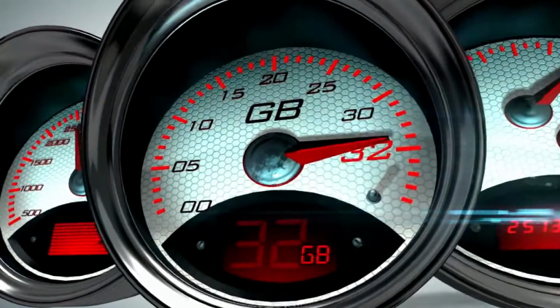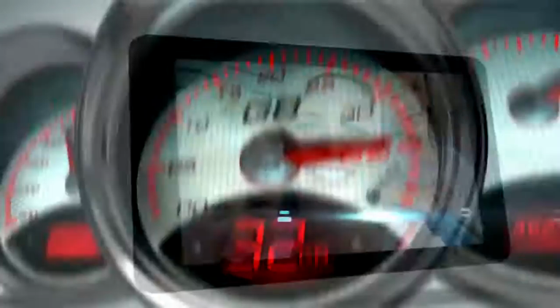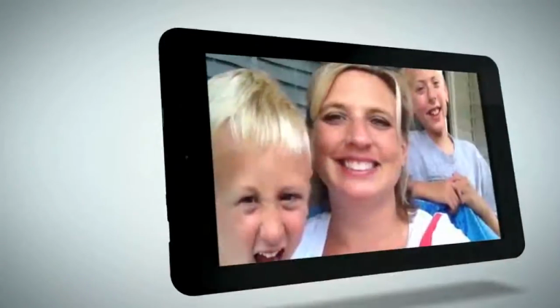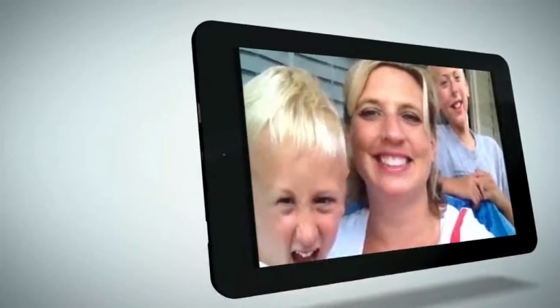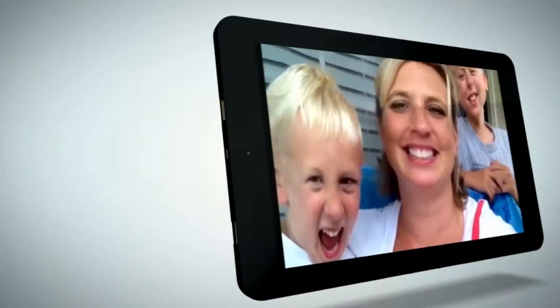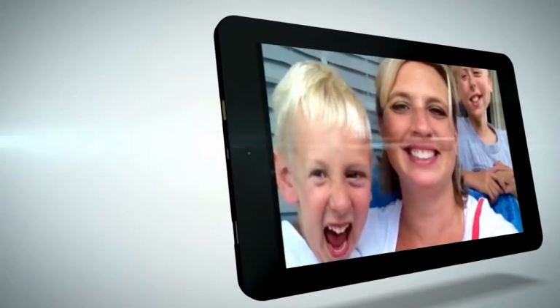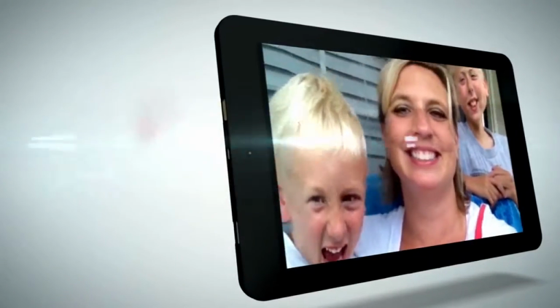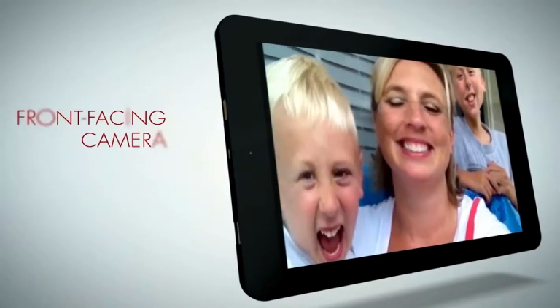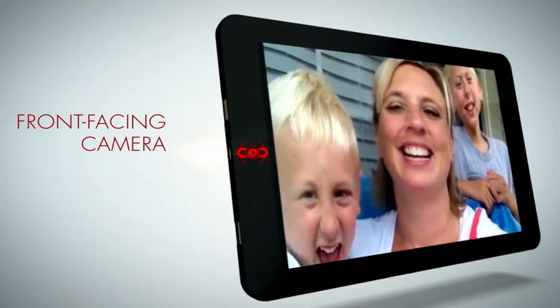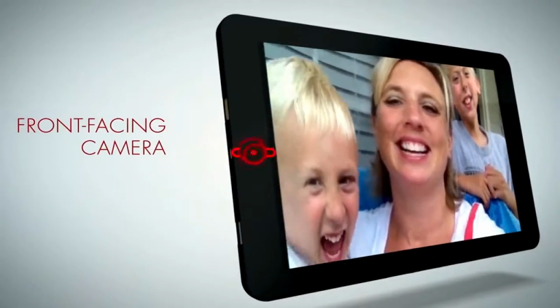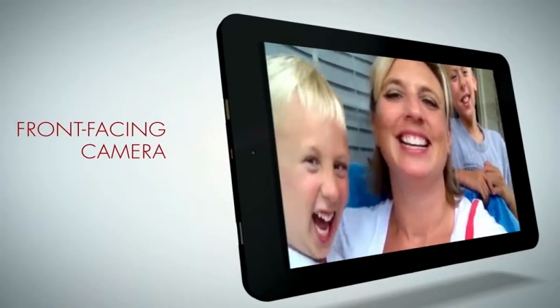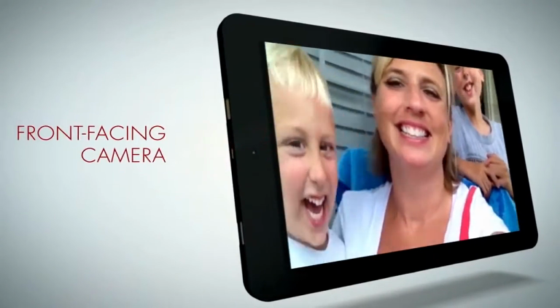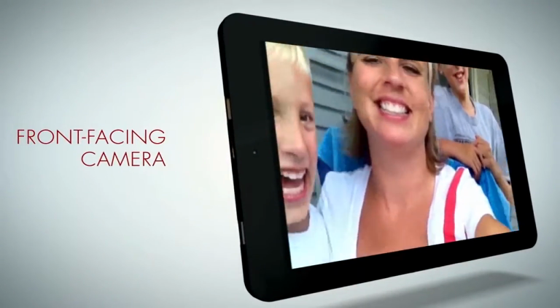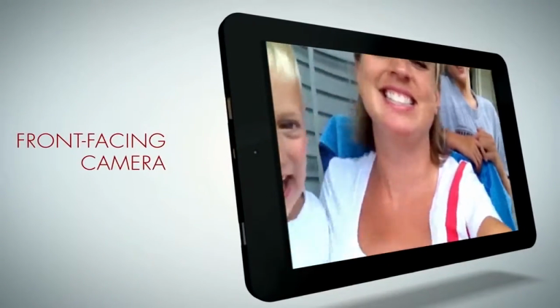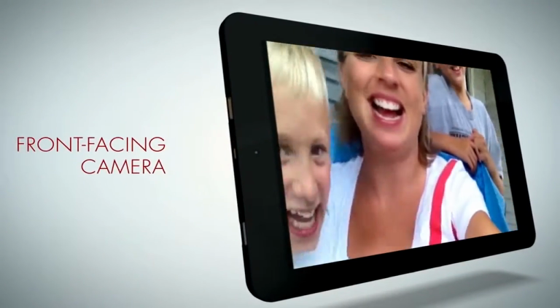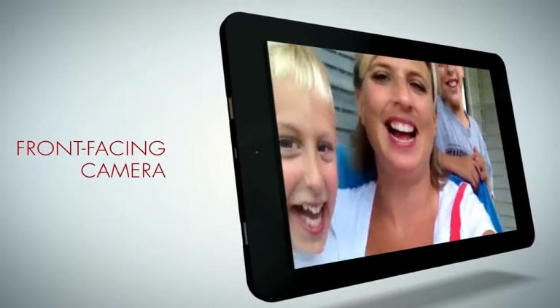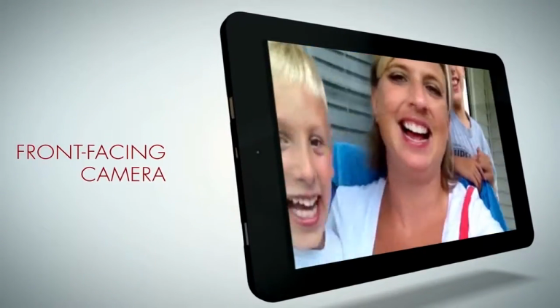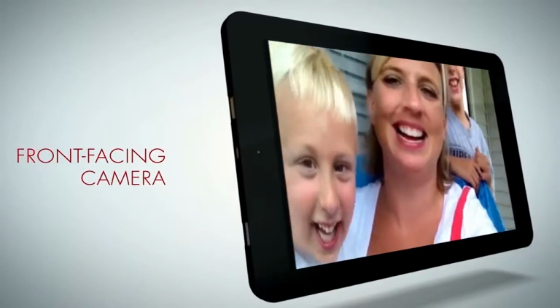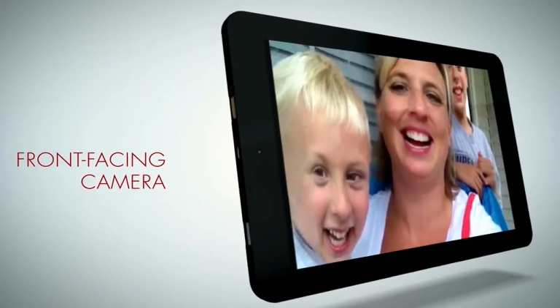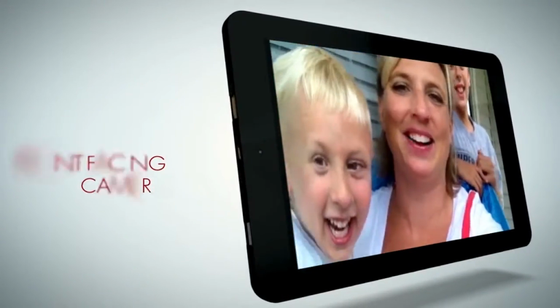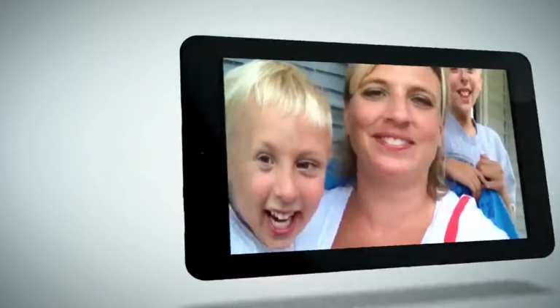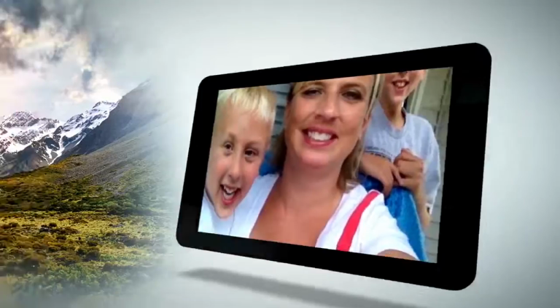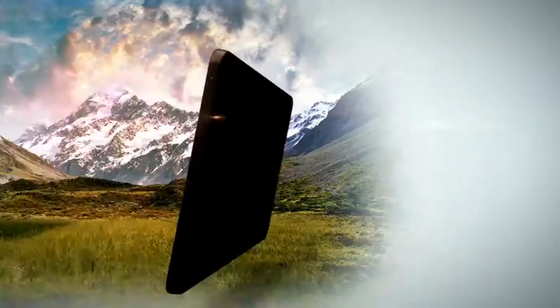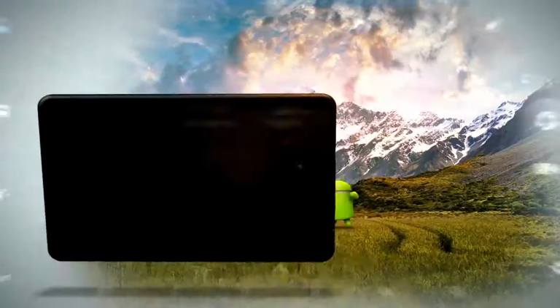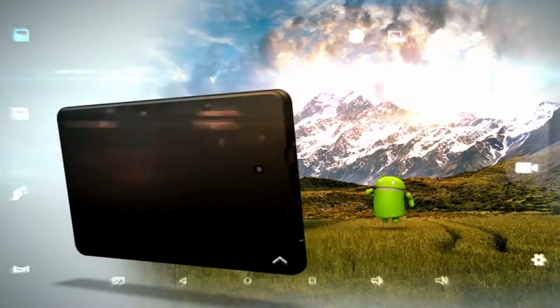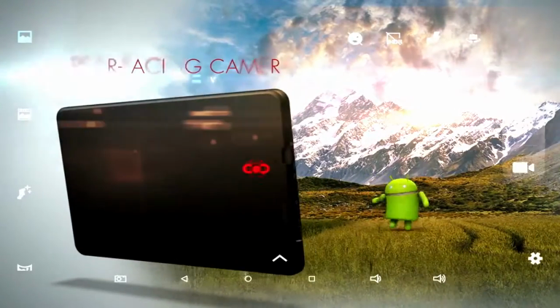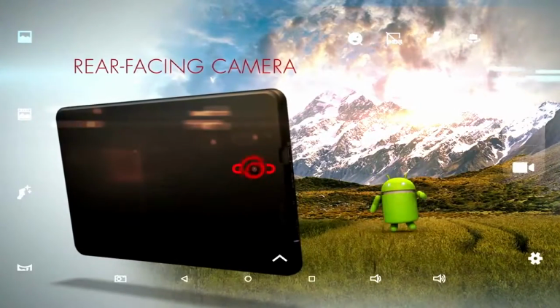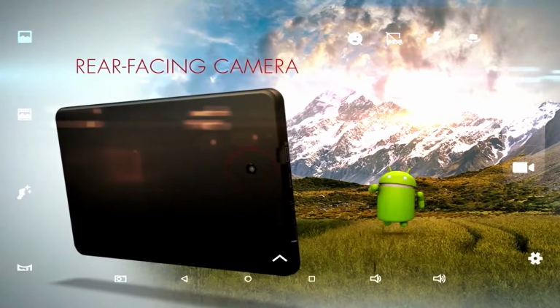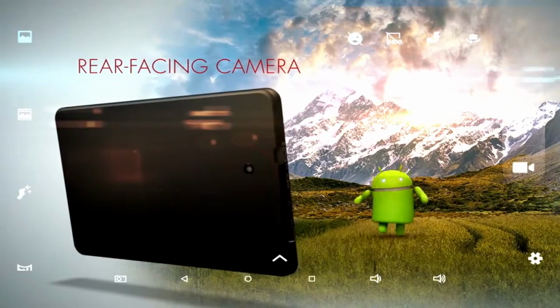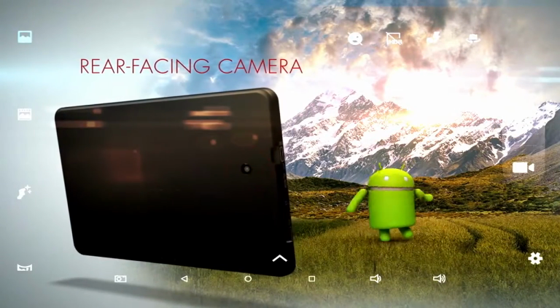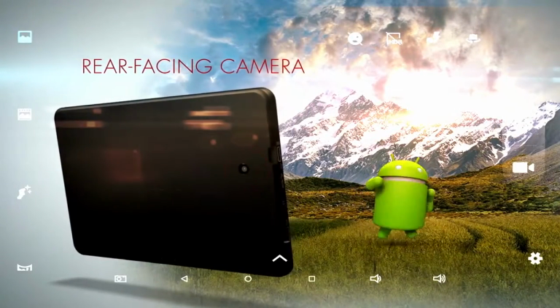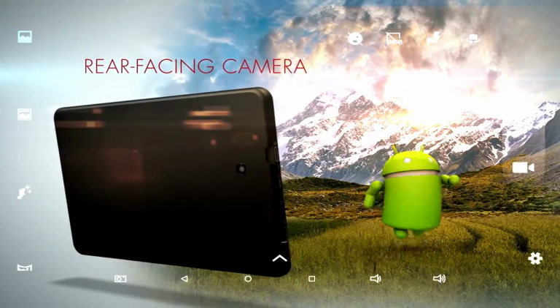Keep in touch while on the go with the front-facing camera. But don't forget to take in the scenery.